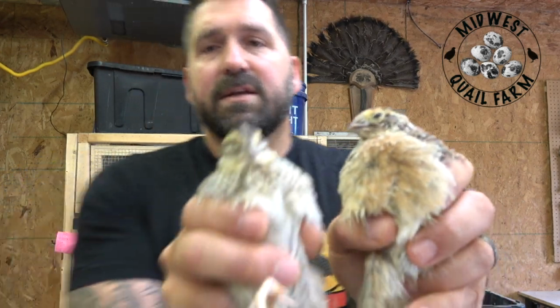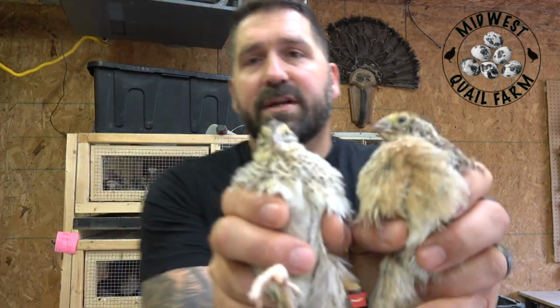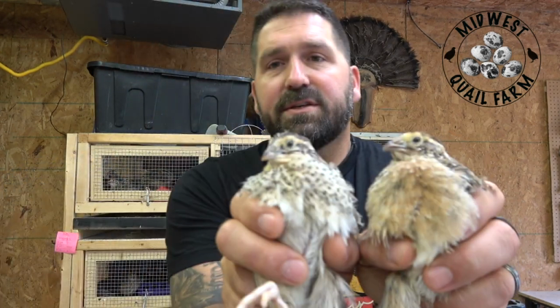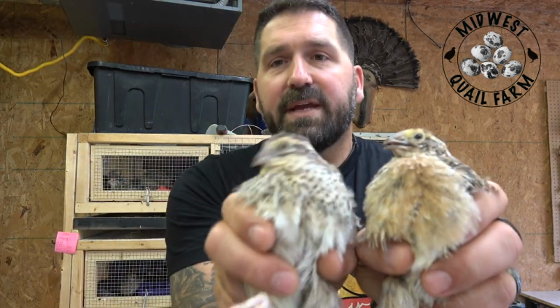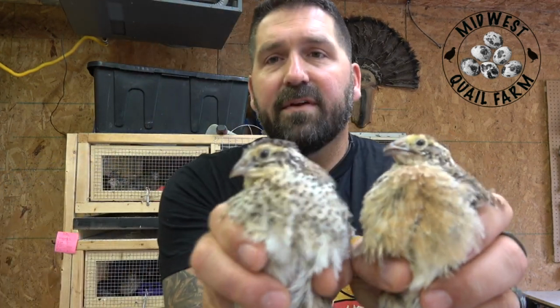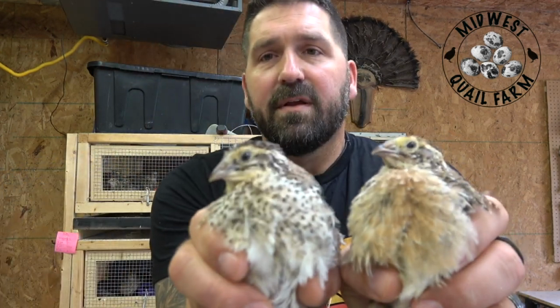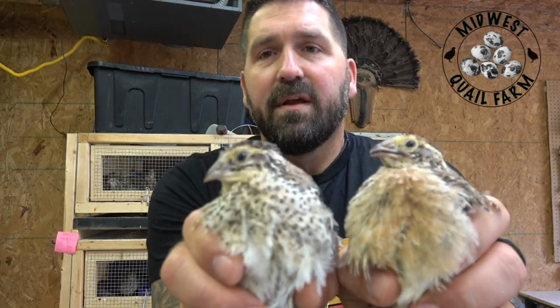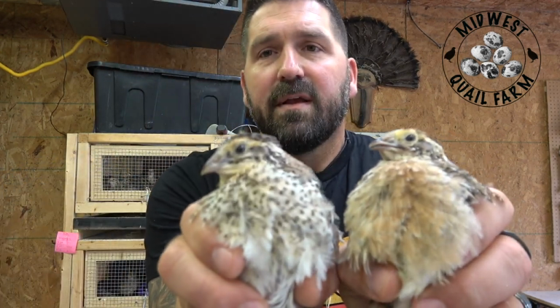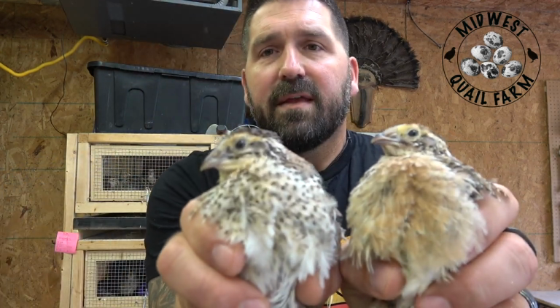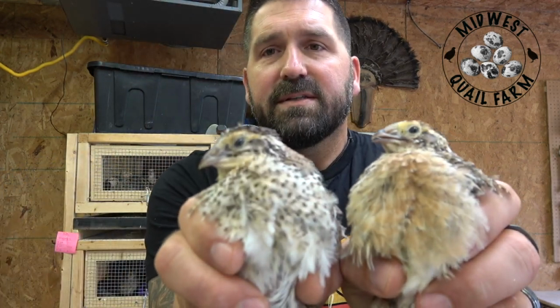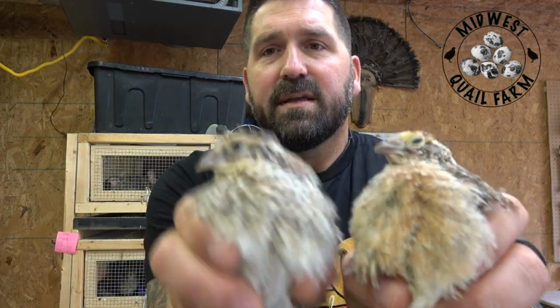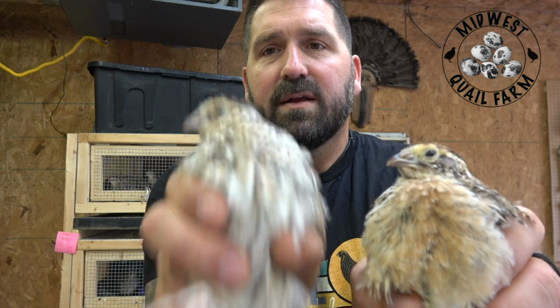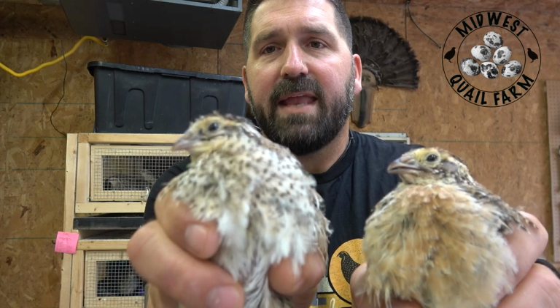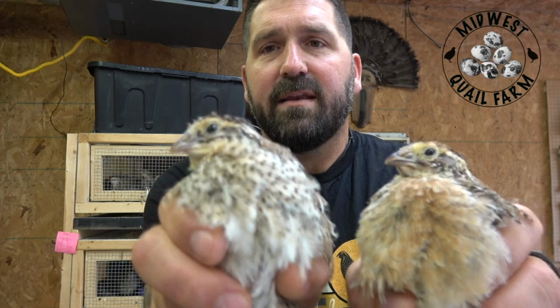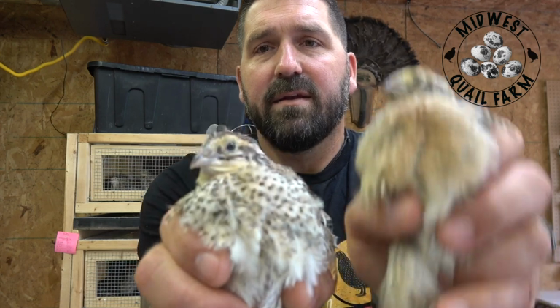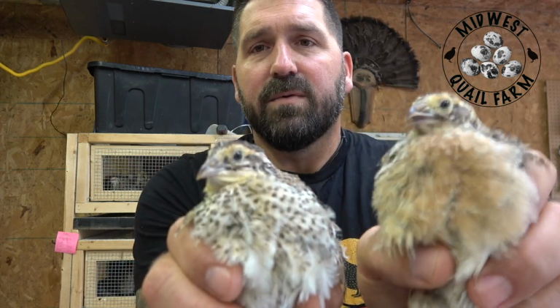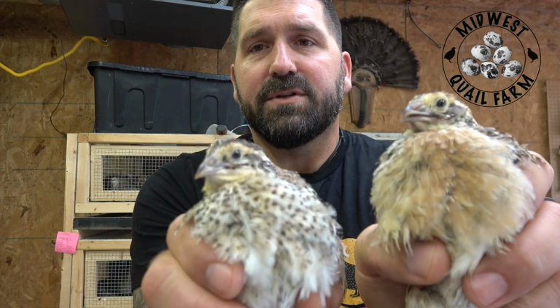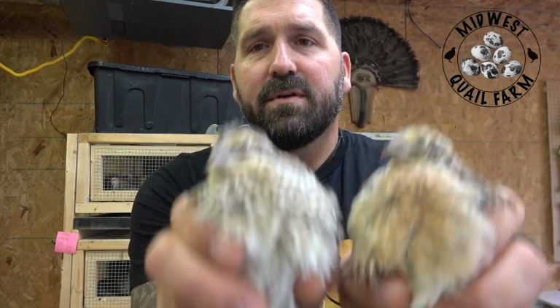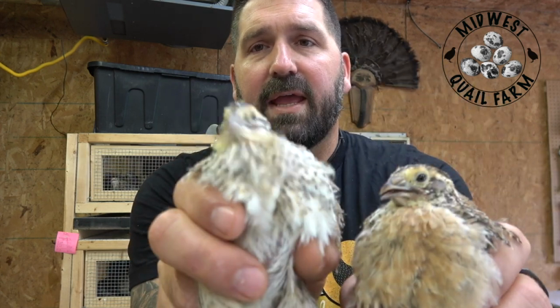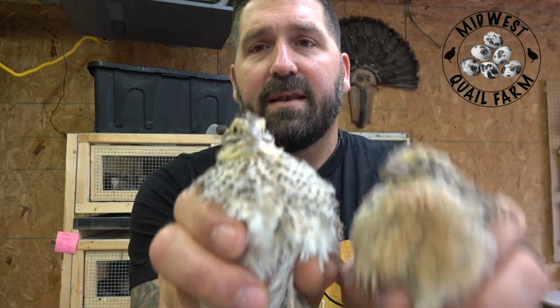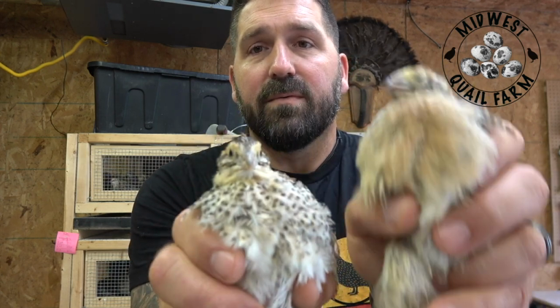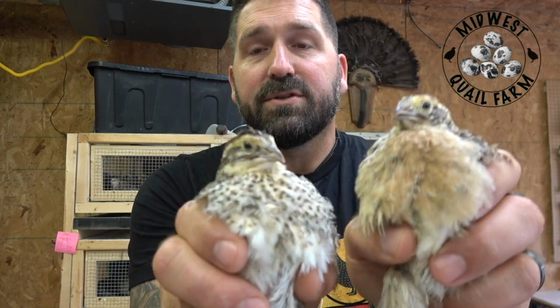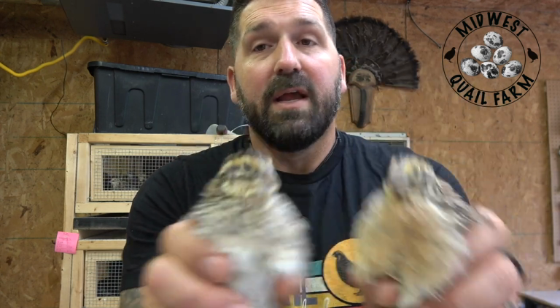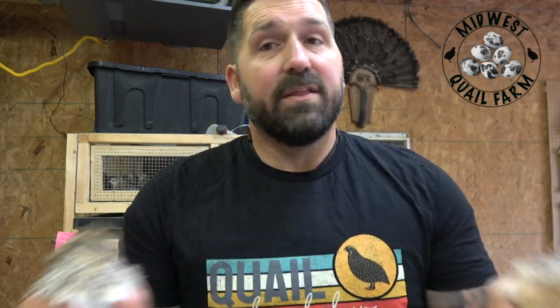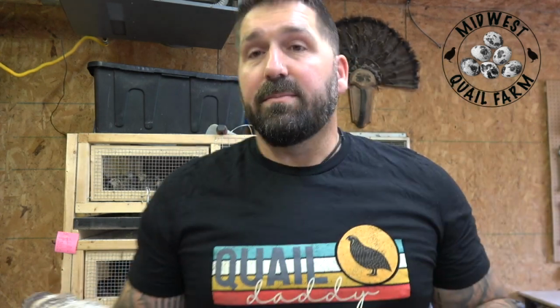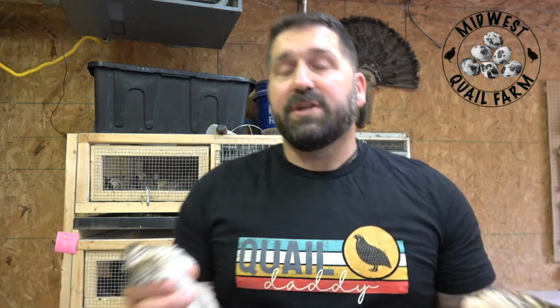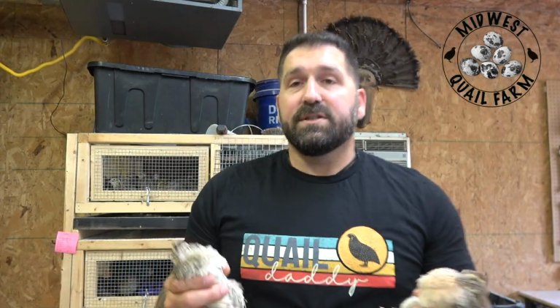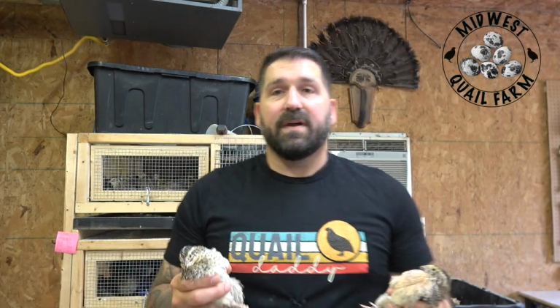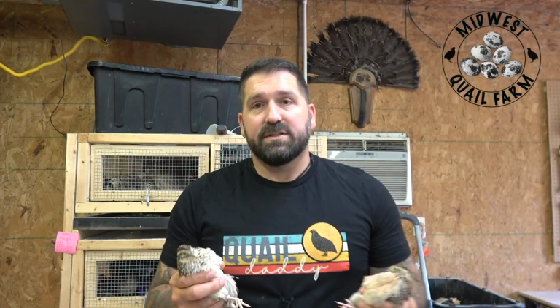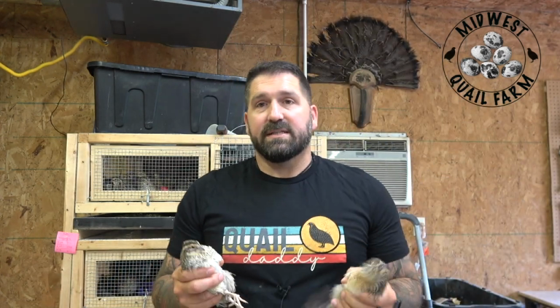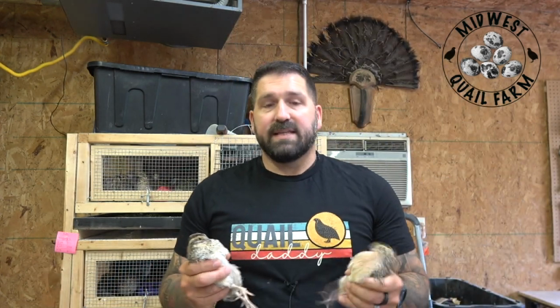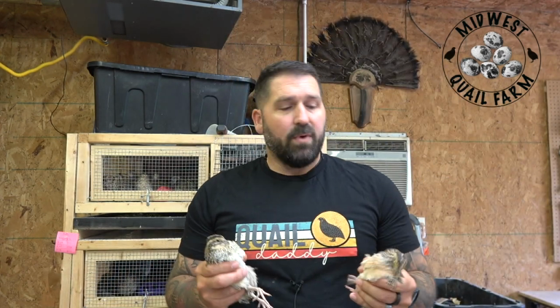Here's the two together — hen, rooster. The Jumbo Egyptians feather sex the same way.